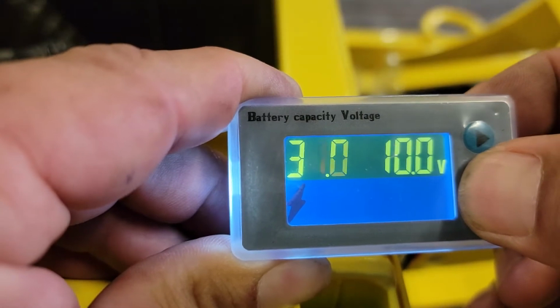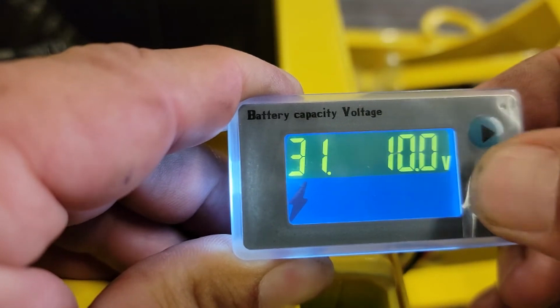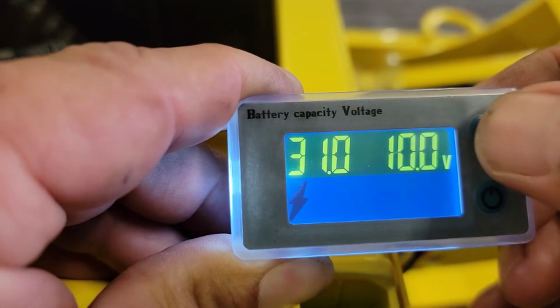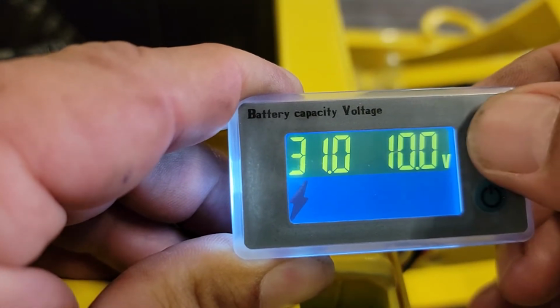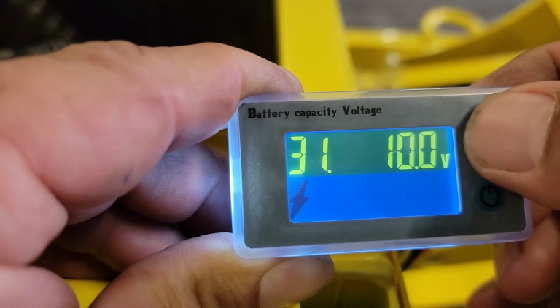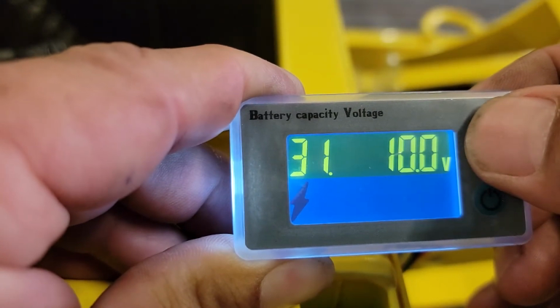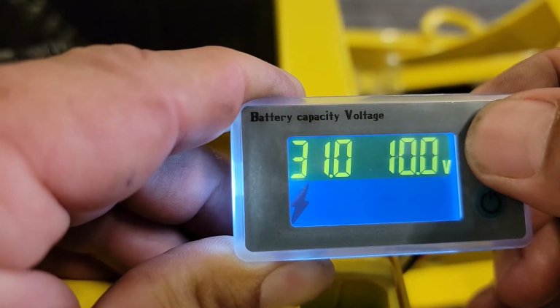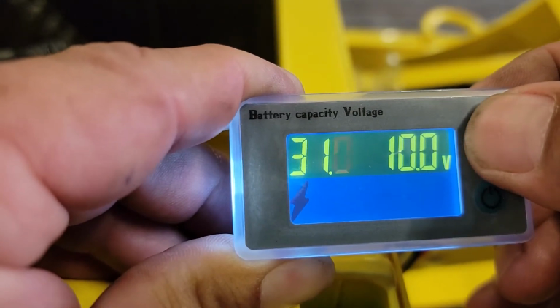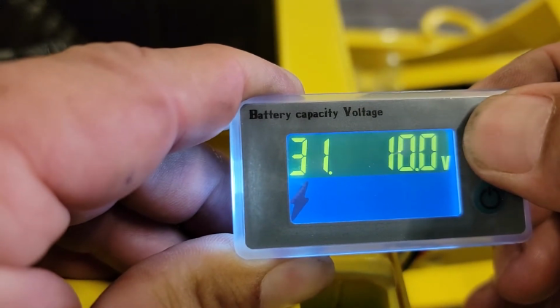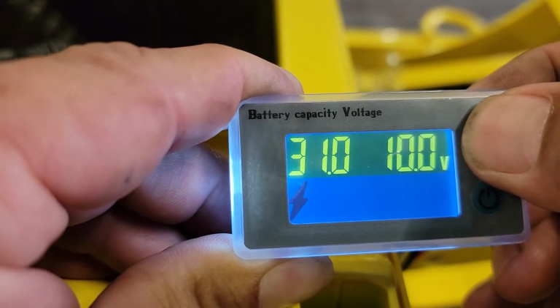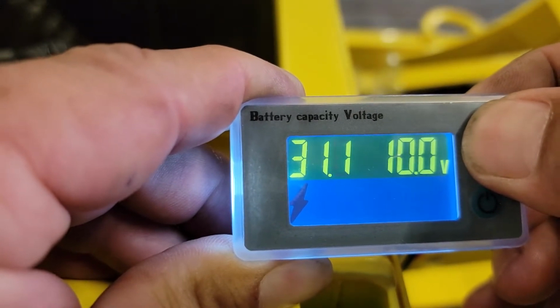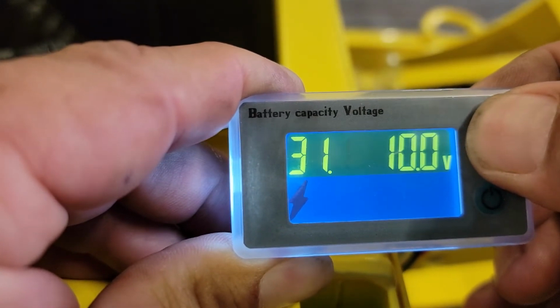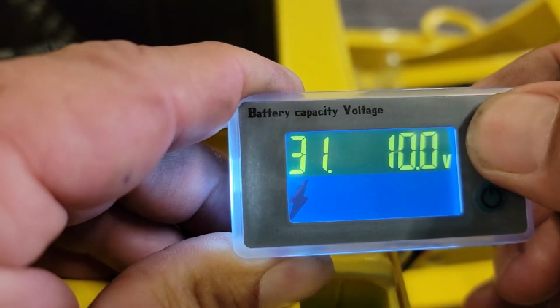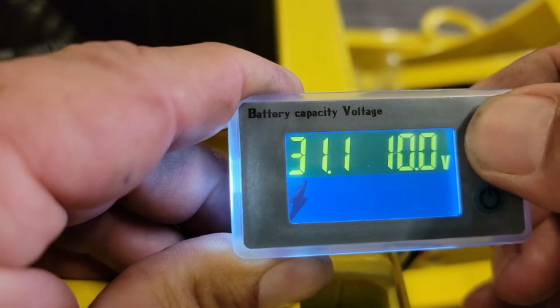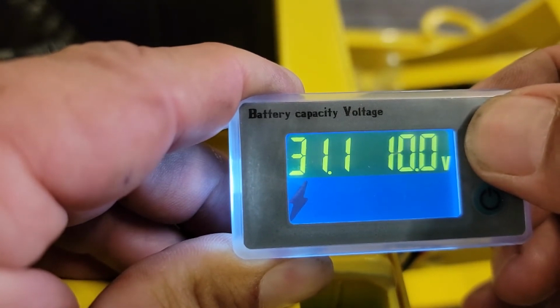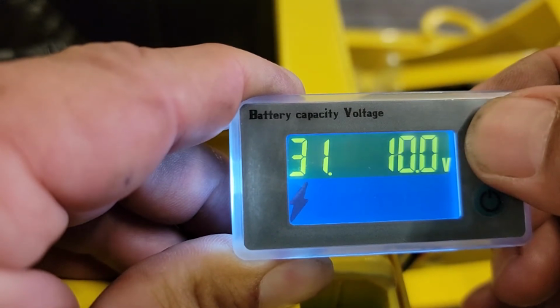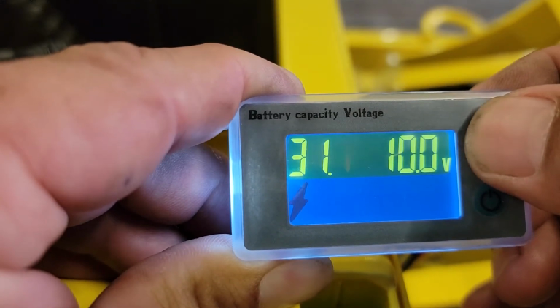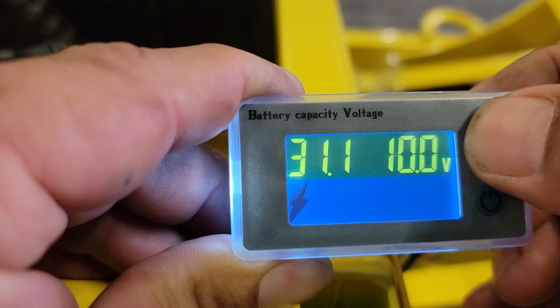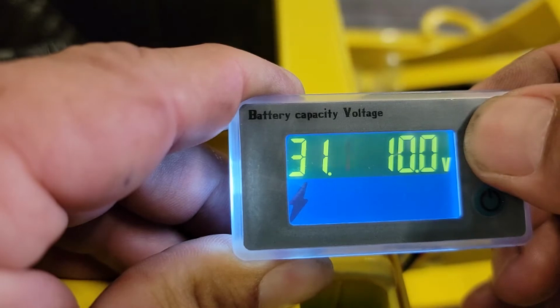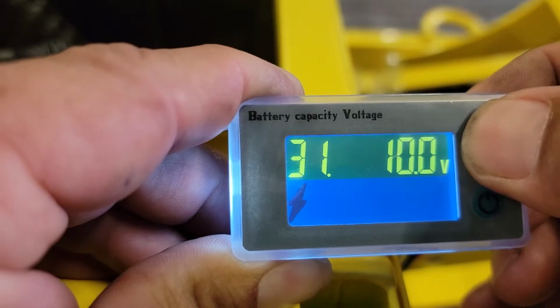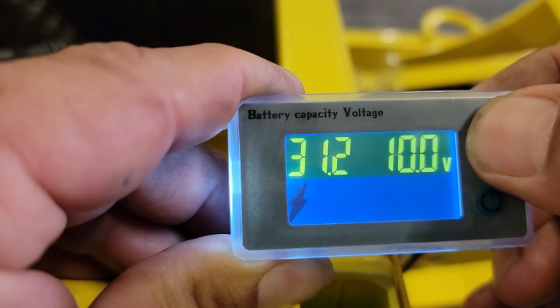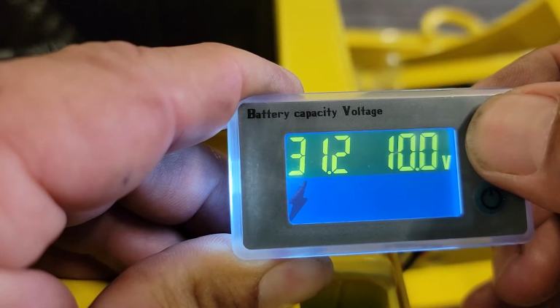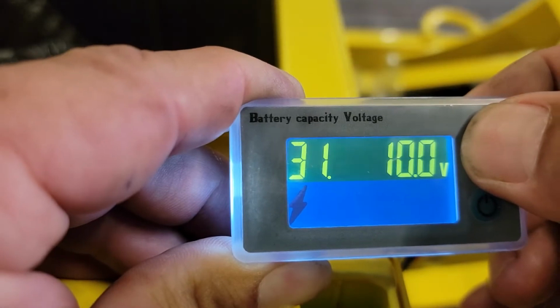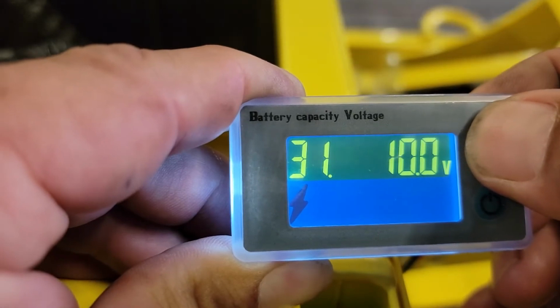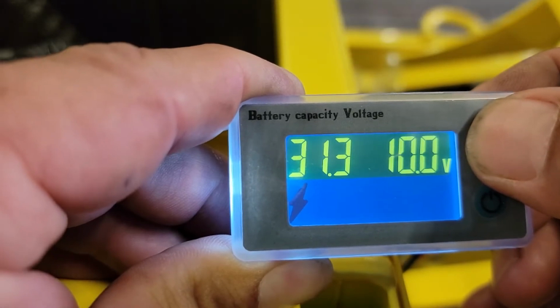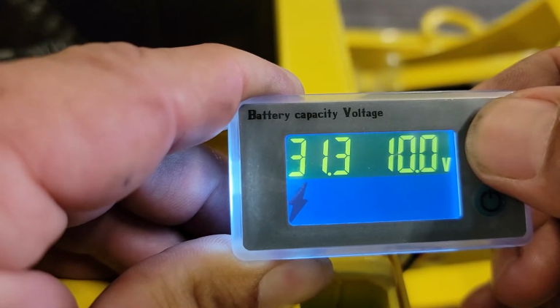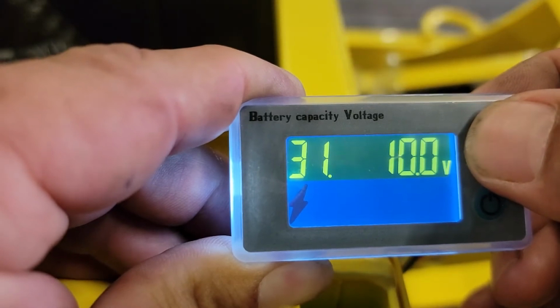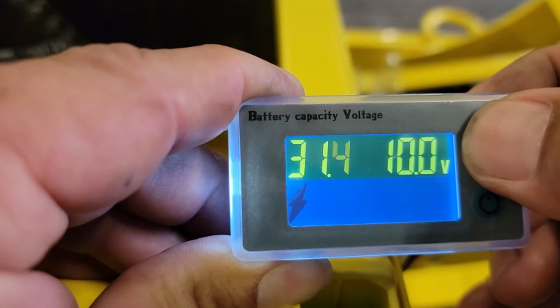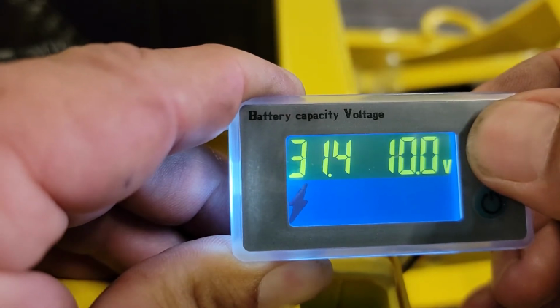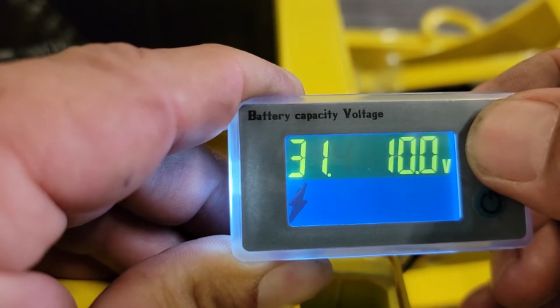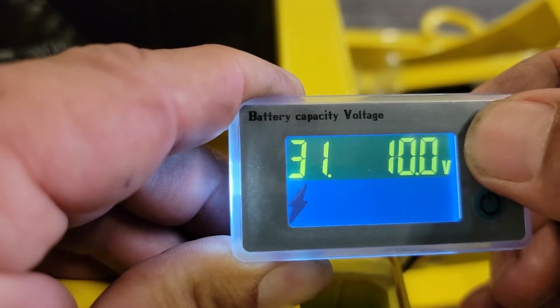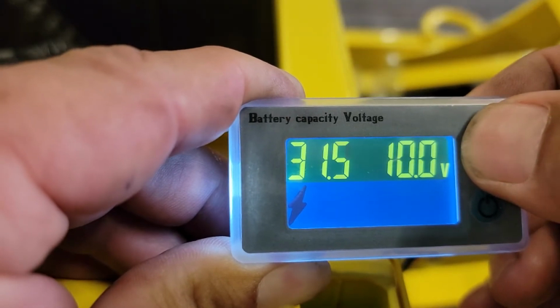We're going to change the first number to 31.5, which is the dead battery voltage.